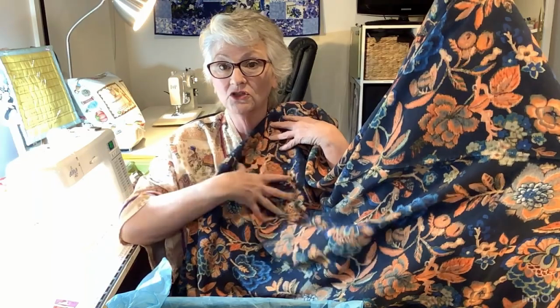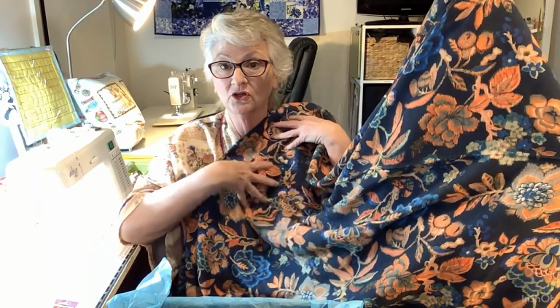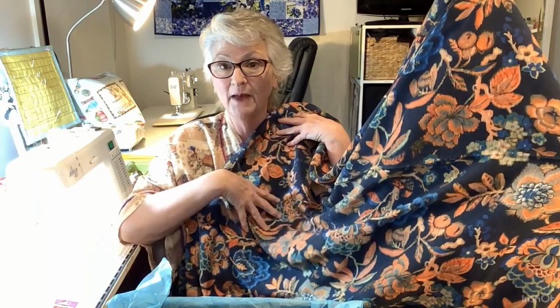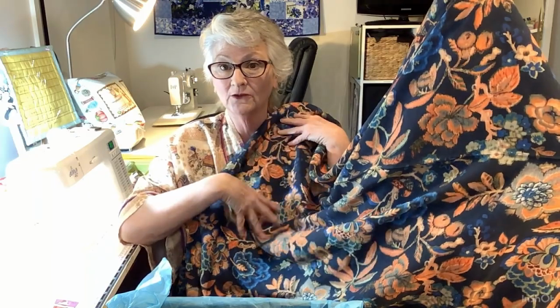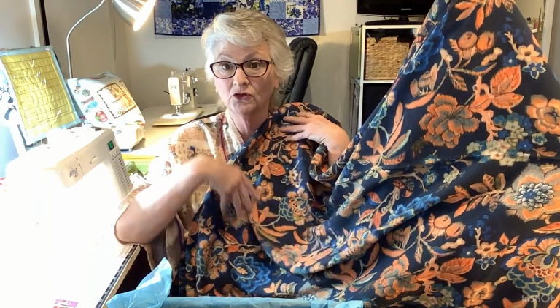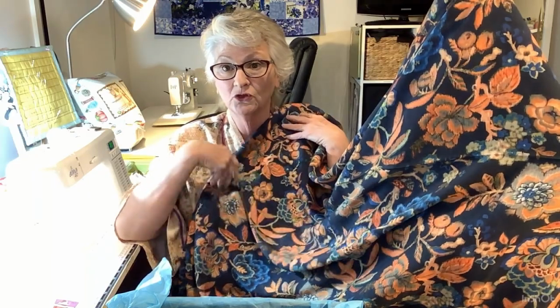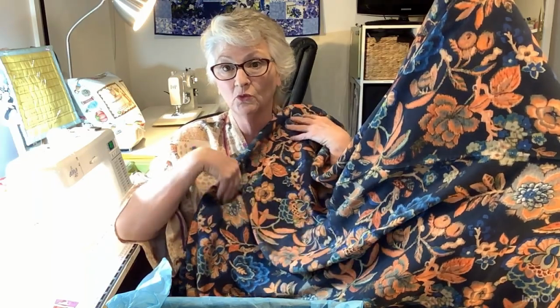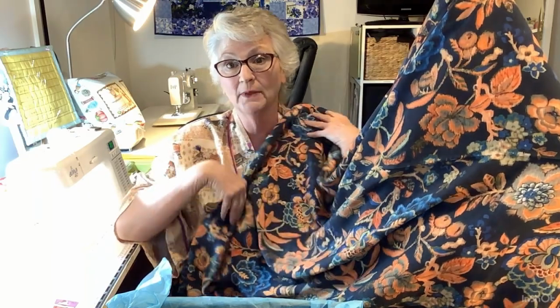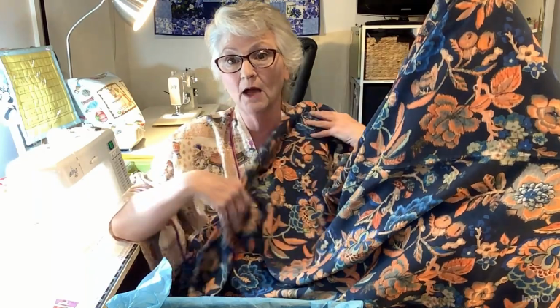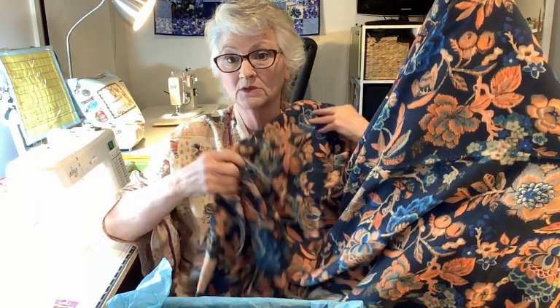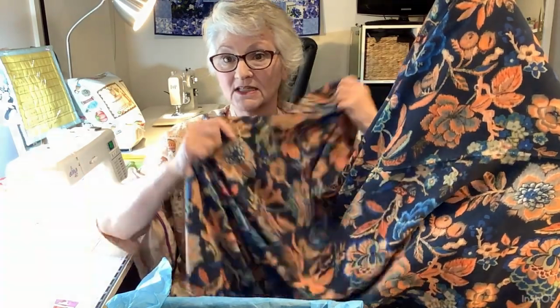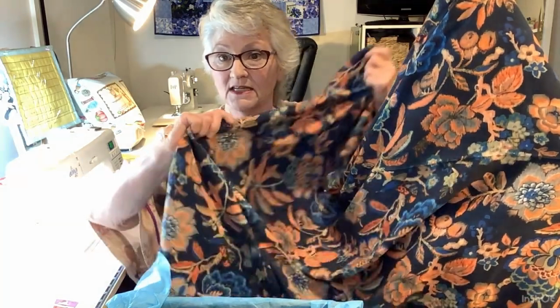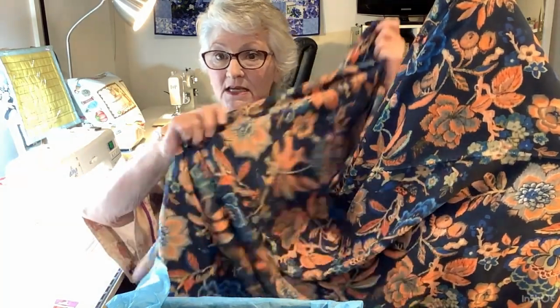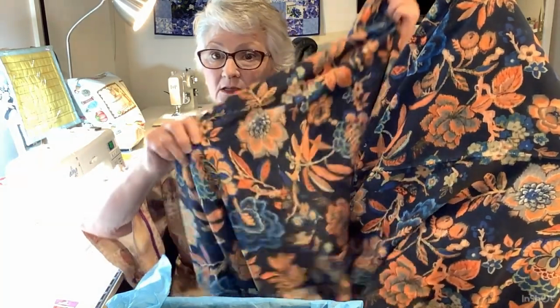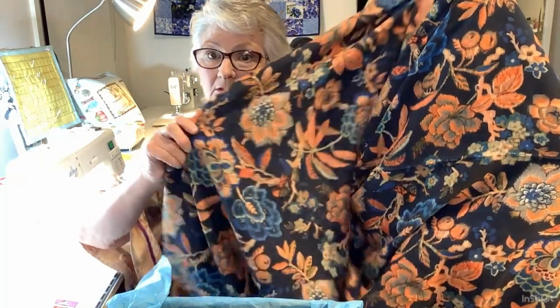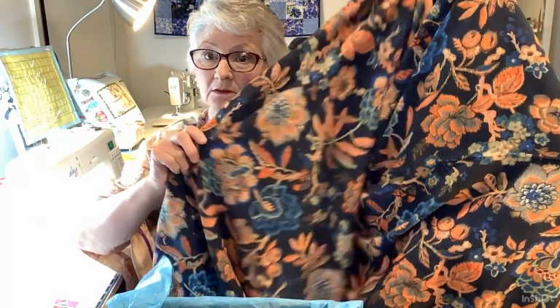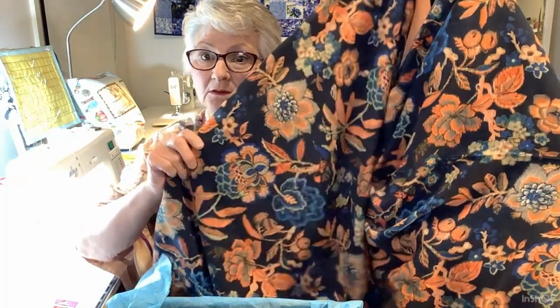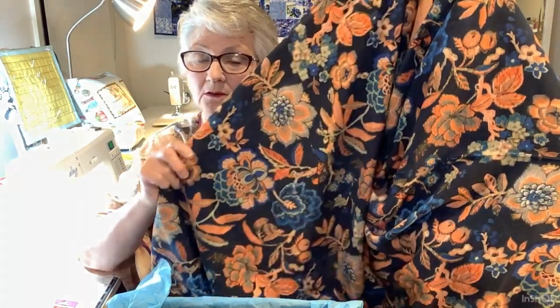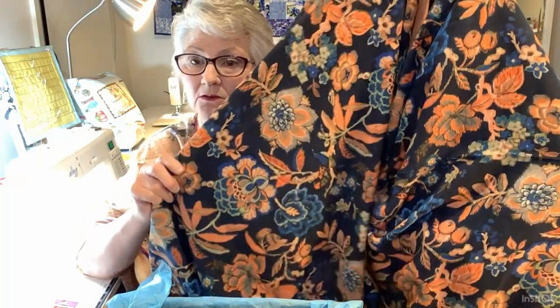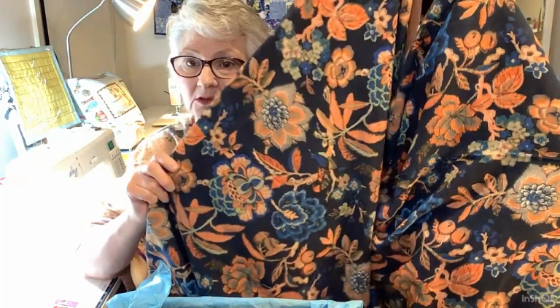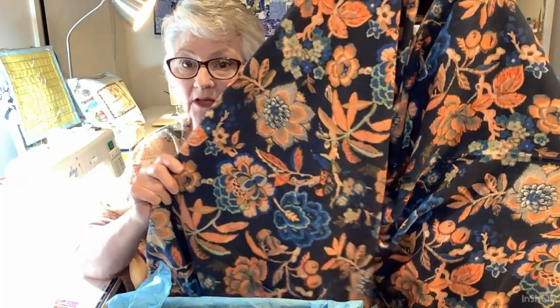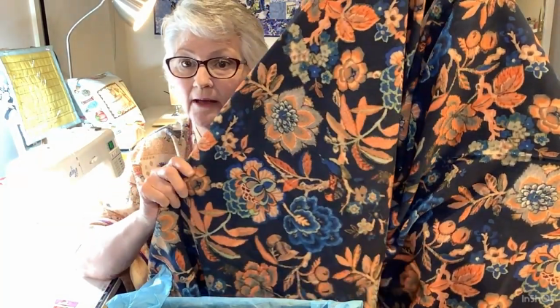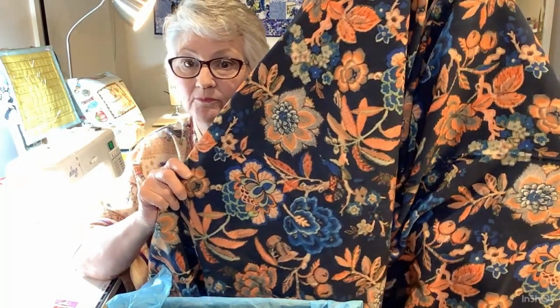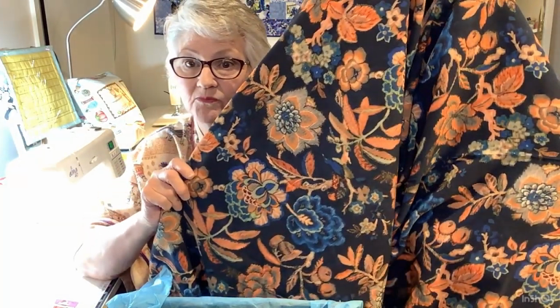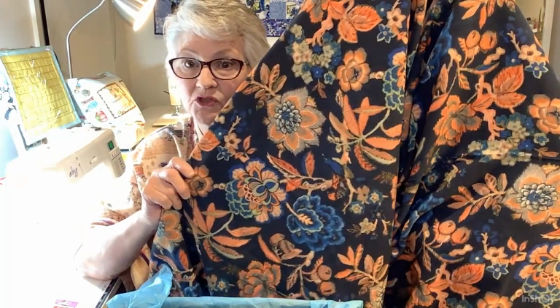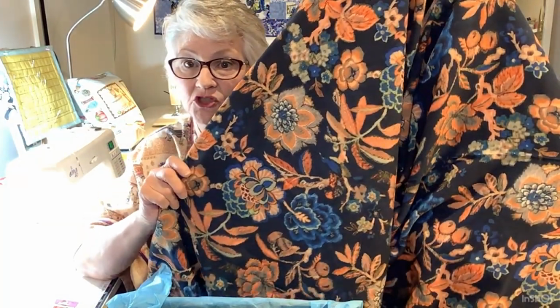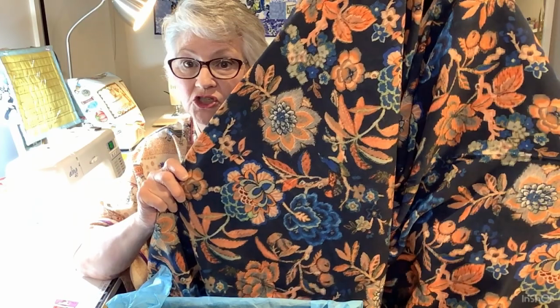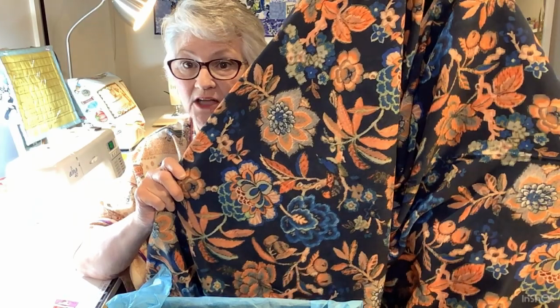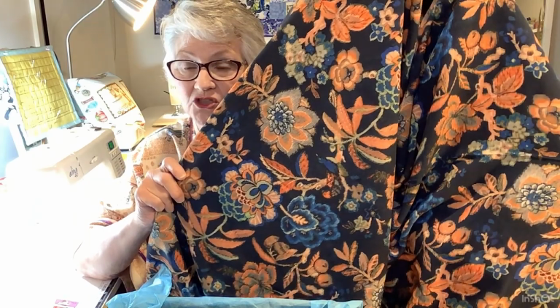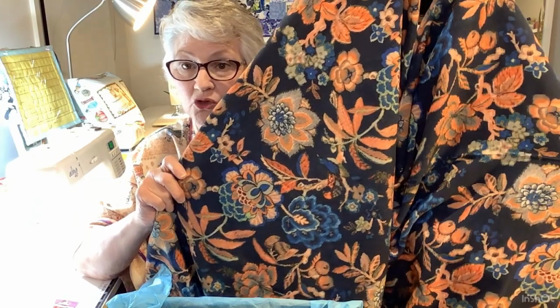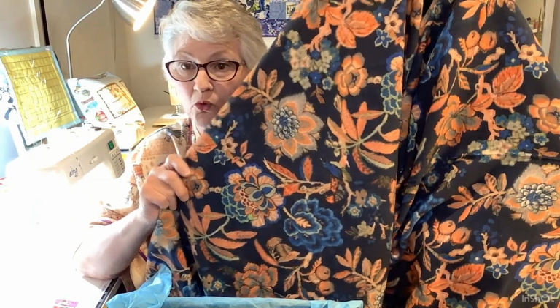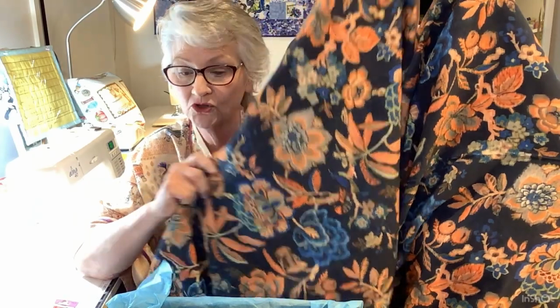Seasons of East really shows off a fabric really, really well. It's got a pattern on that you want to be able to see. Just gorgeous.